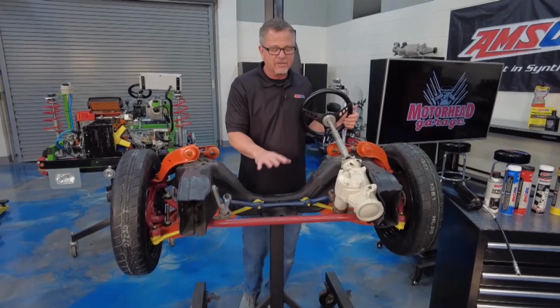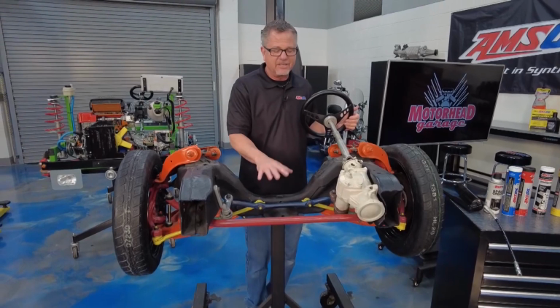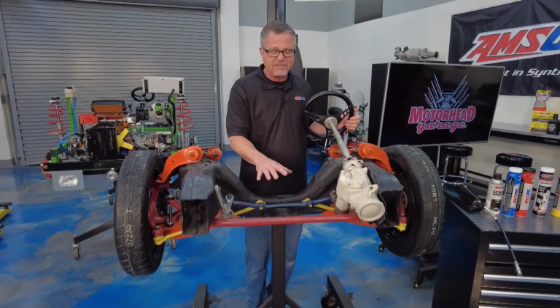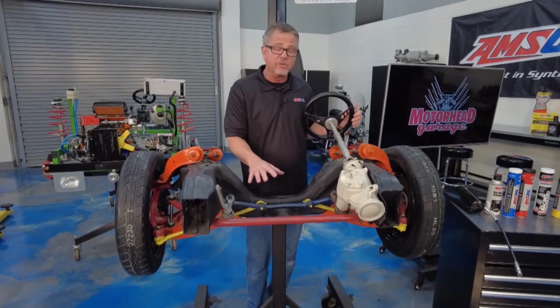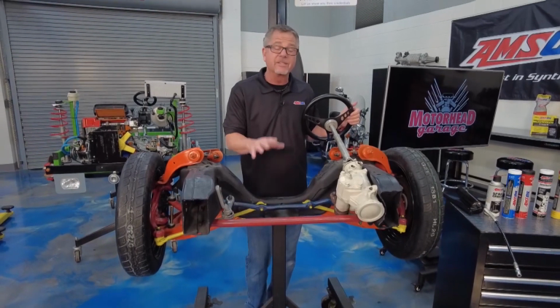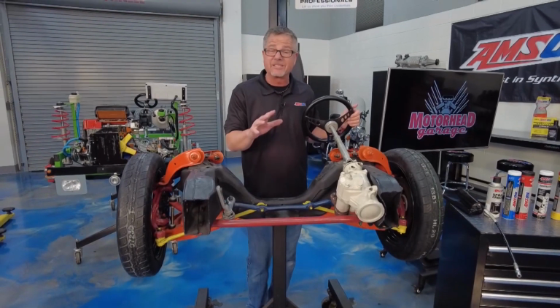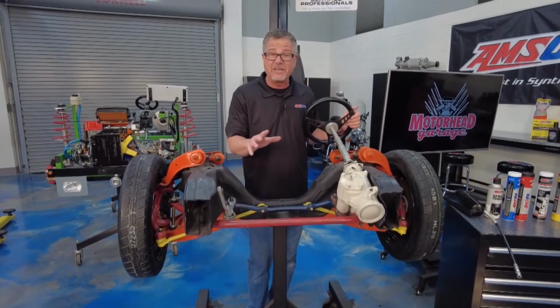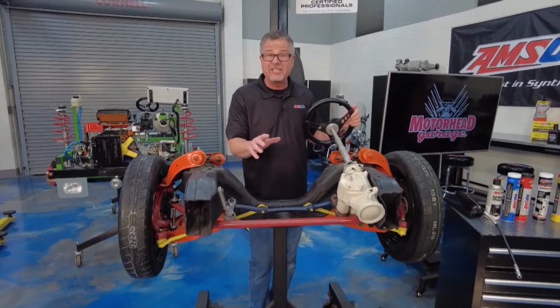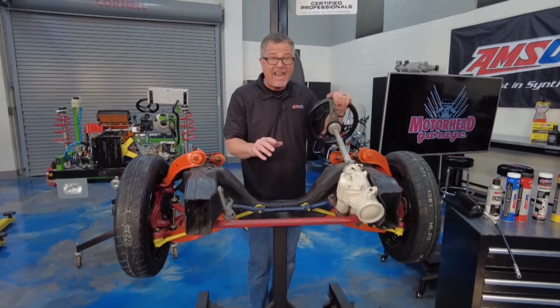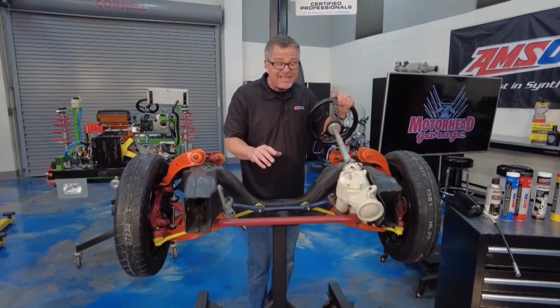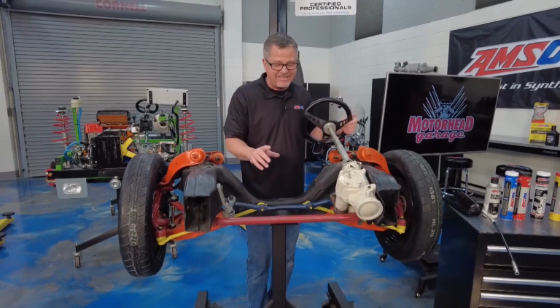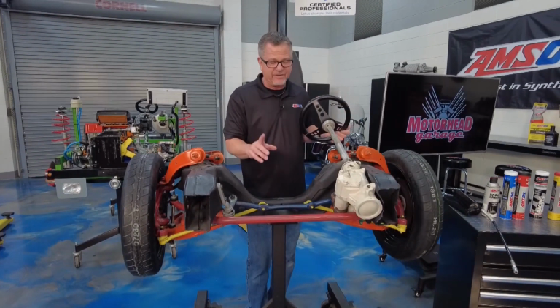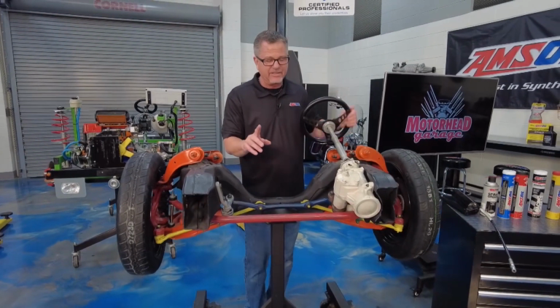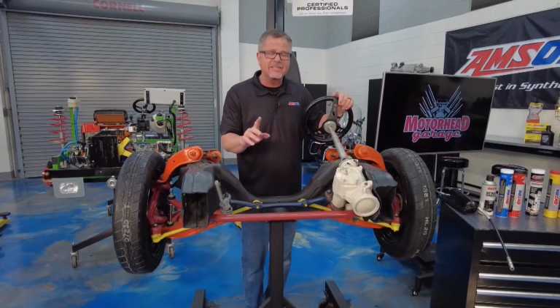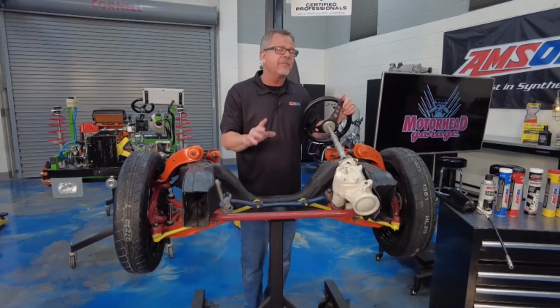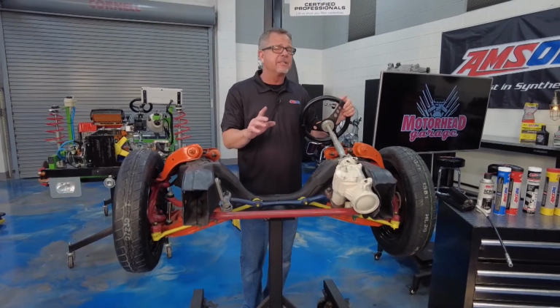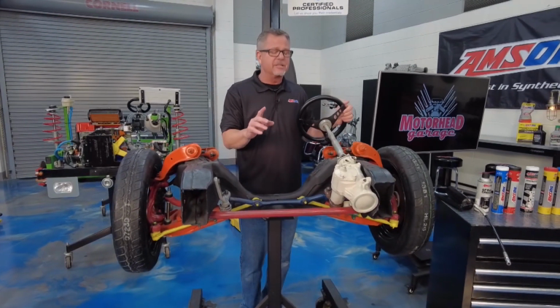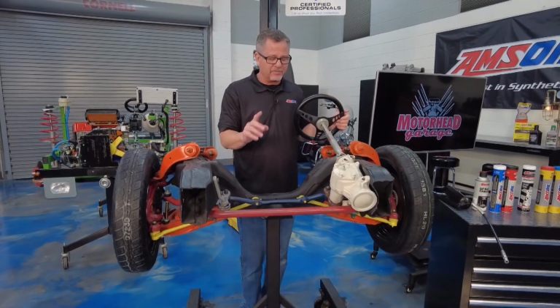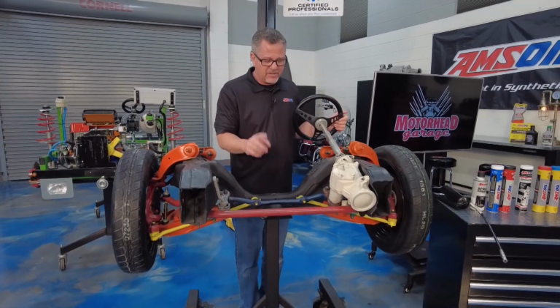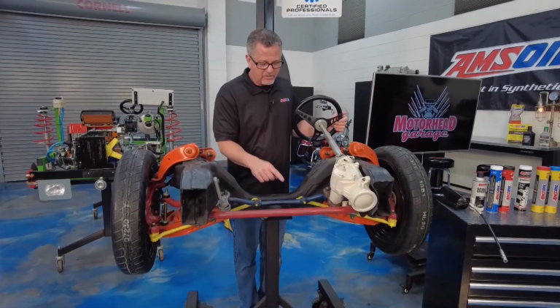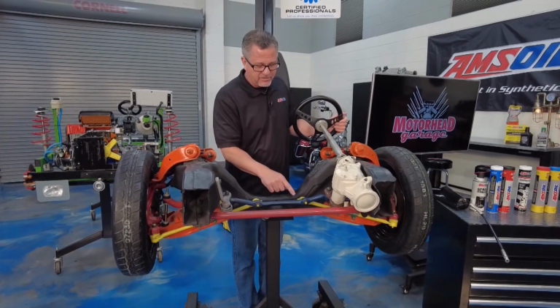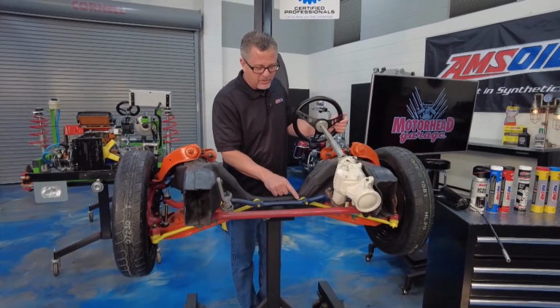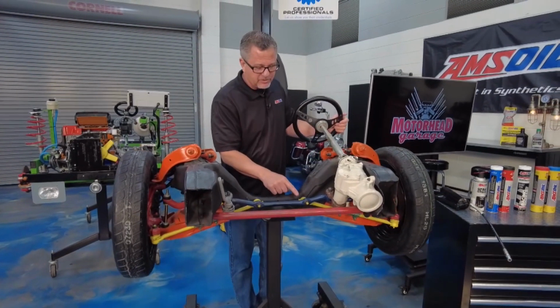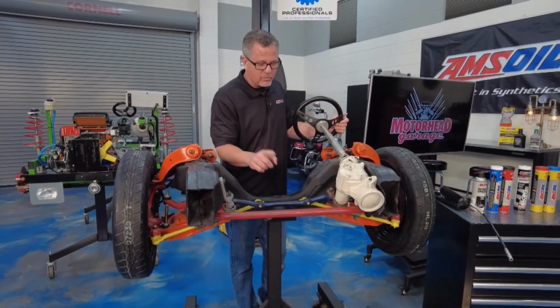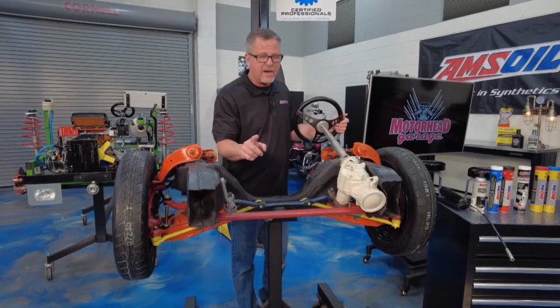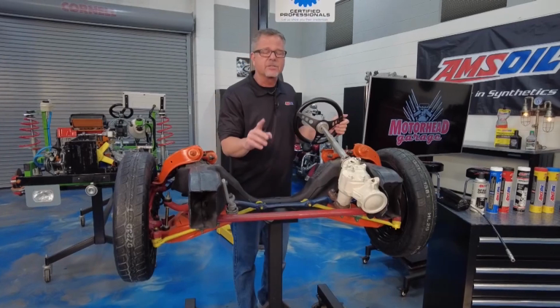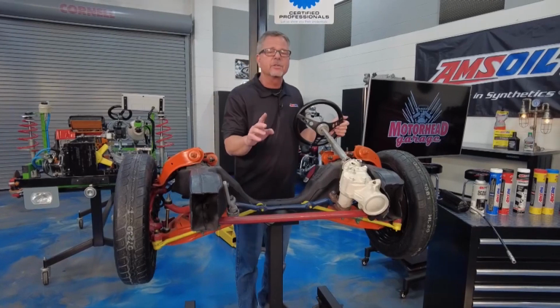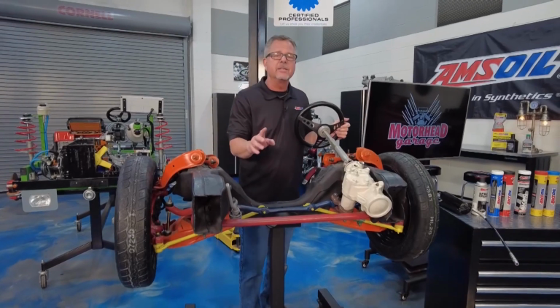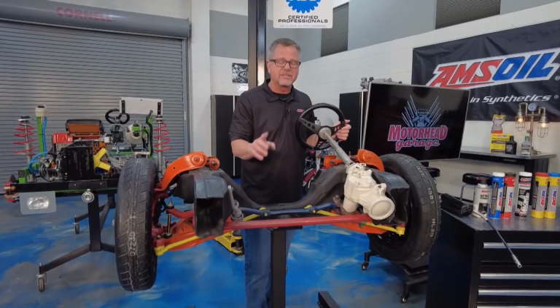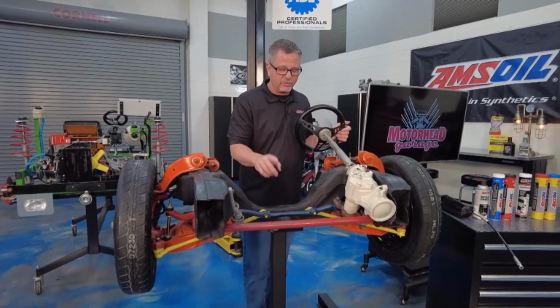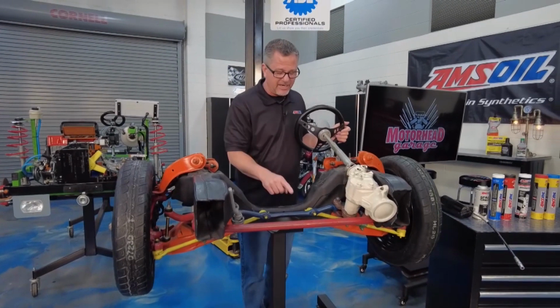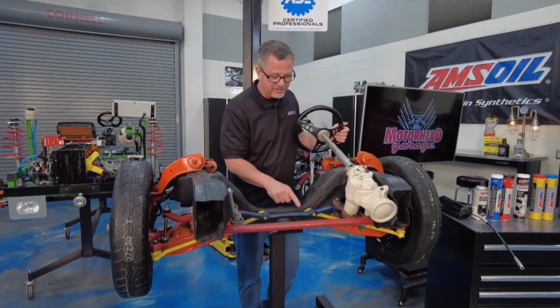What happens here is you have a lot of movement. All this stuff has to move with suspension and steering — that's a tough thing to do. So all these parts are going to wear out, and they're going to need some lubrication.